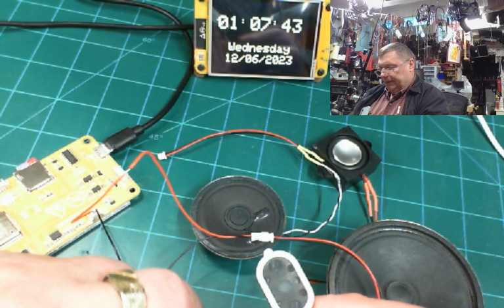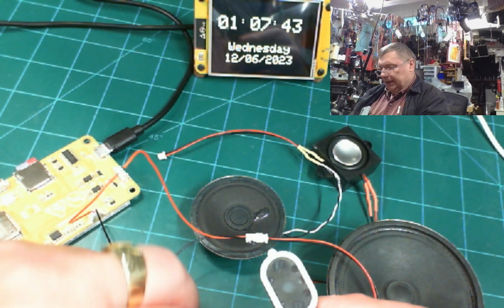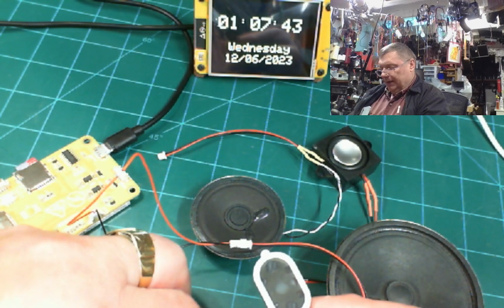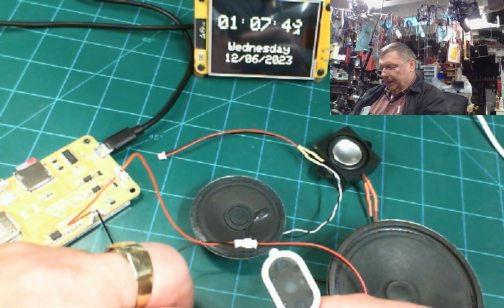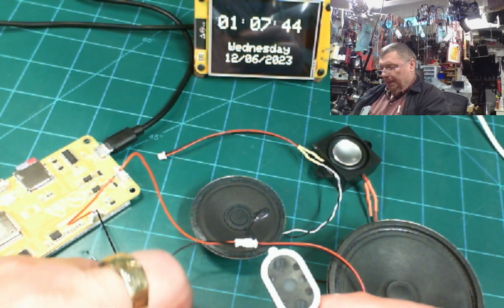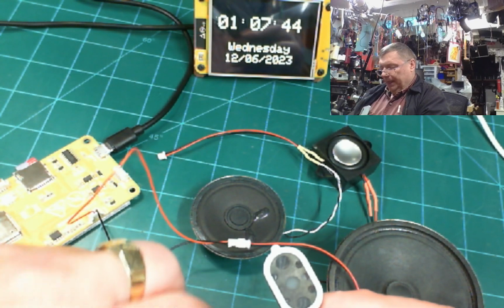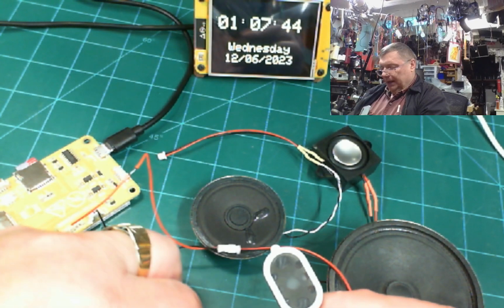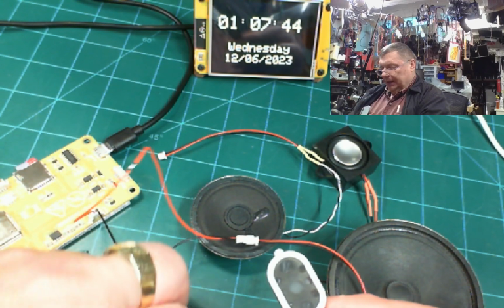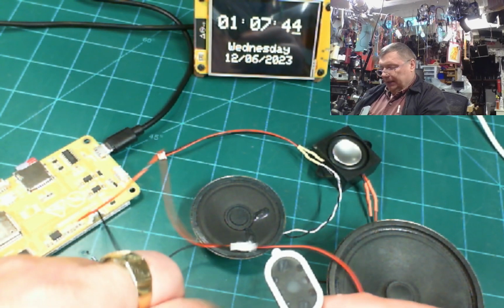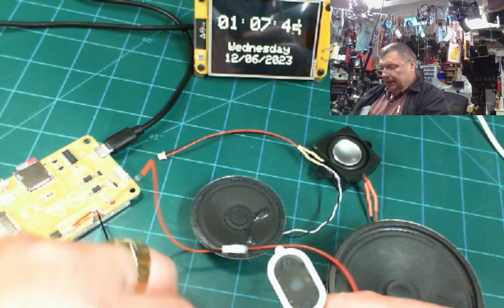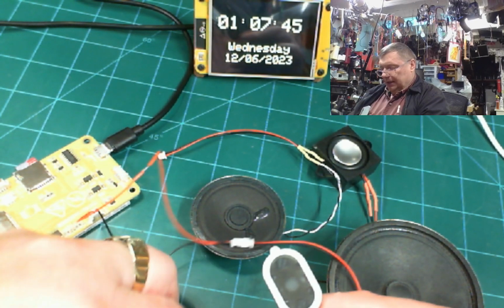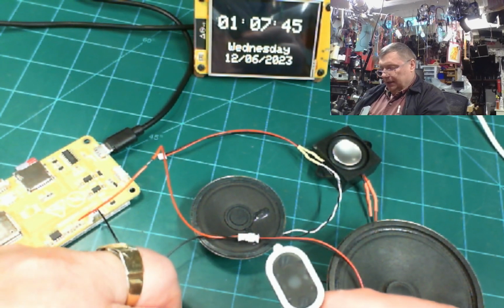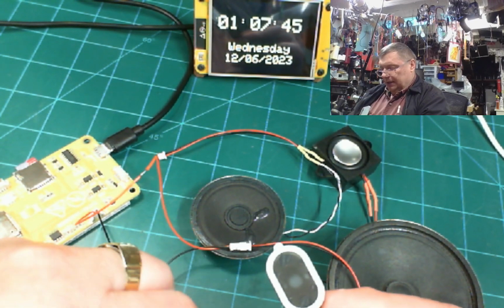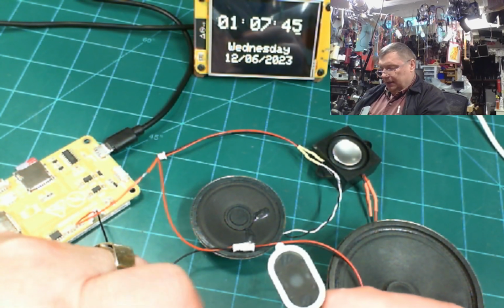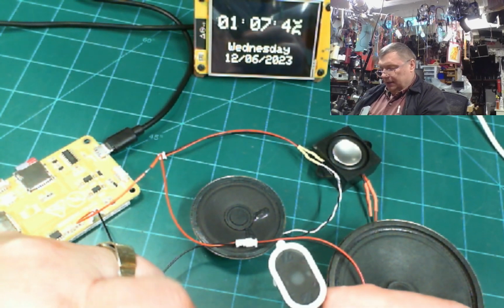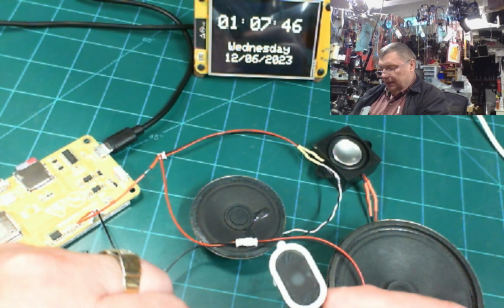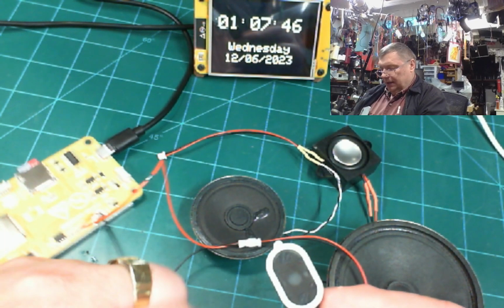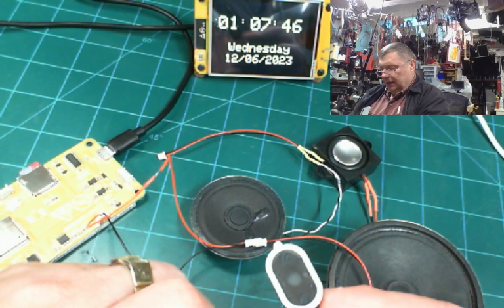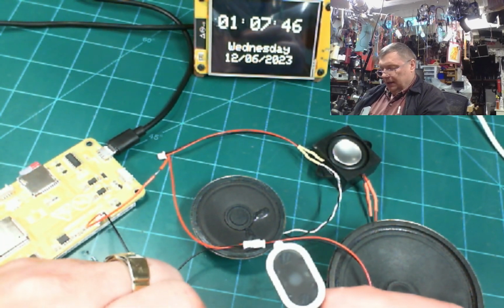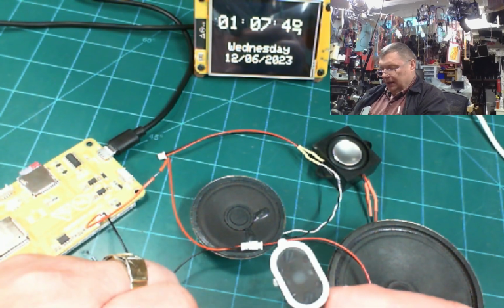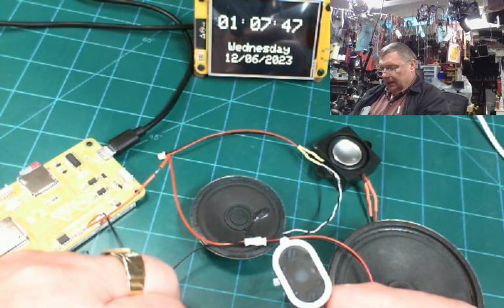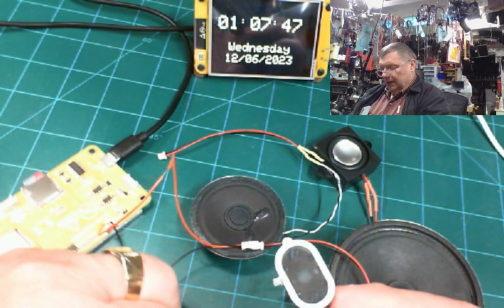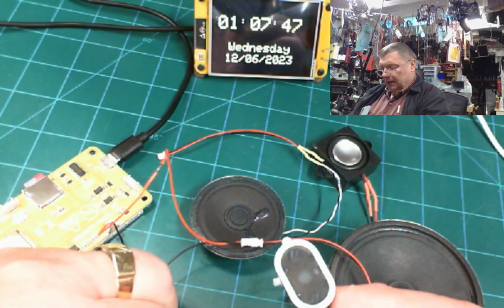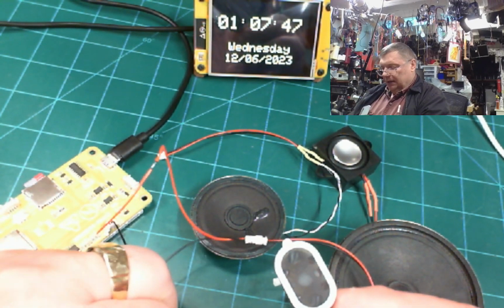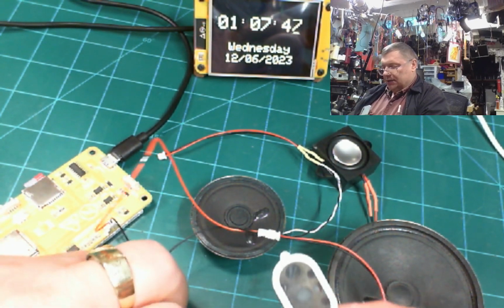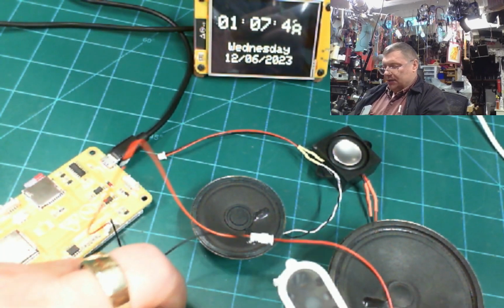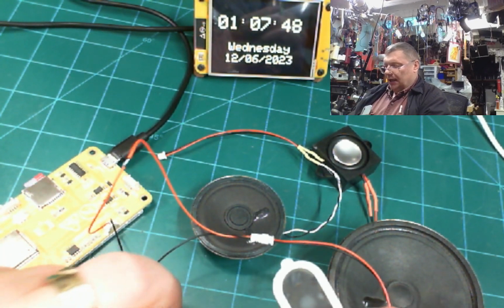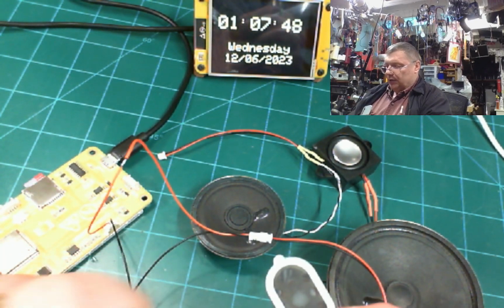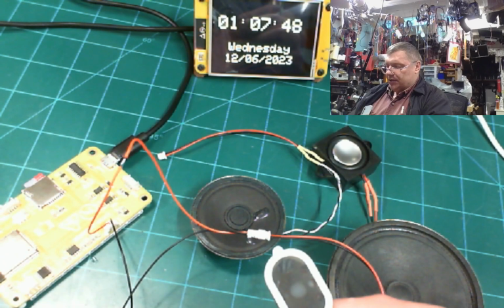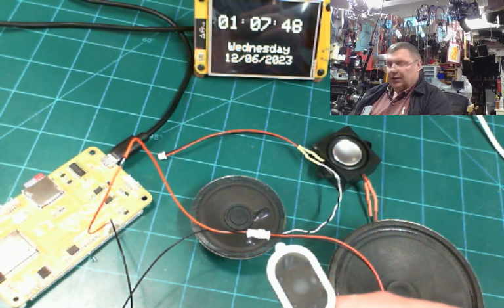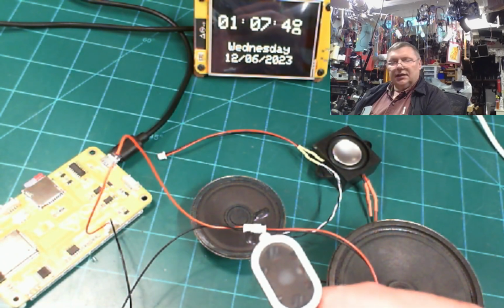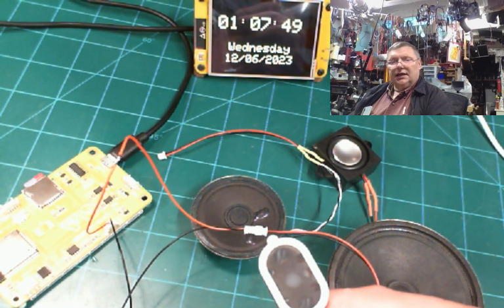So this is the least amount of sound I can get out of it, and then cranking it up — that is the loudest it can get.